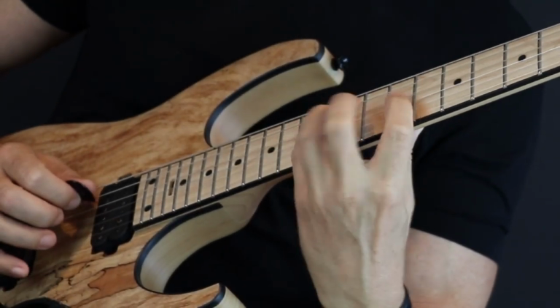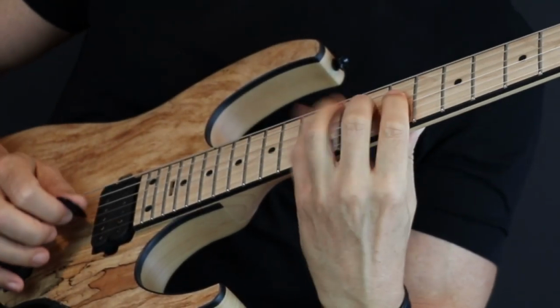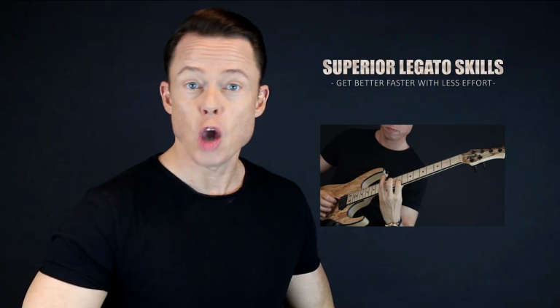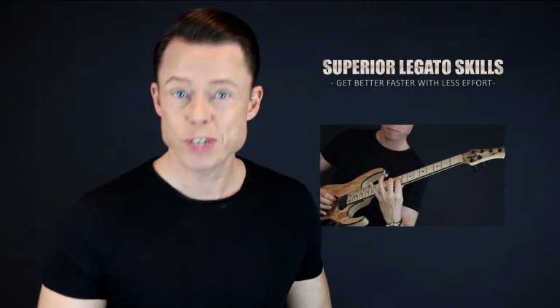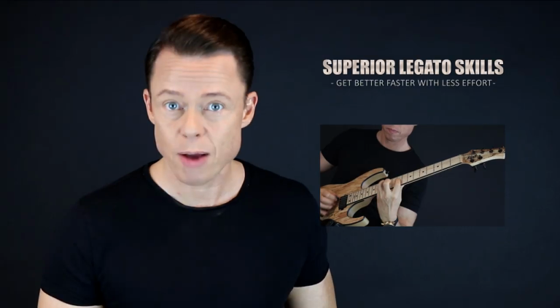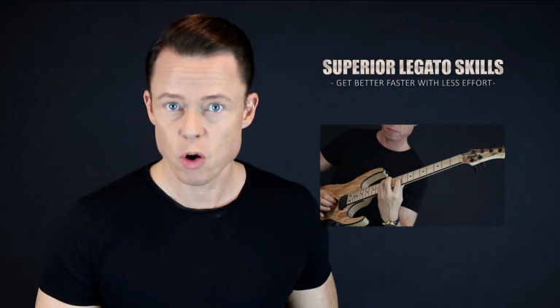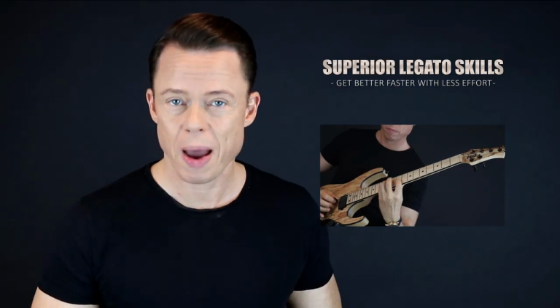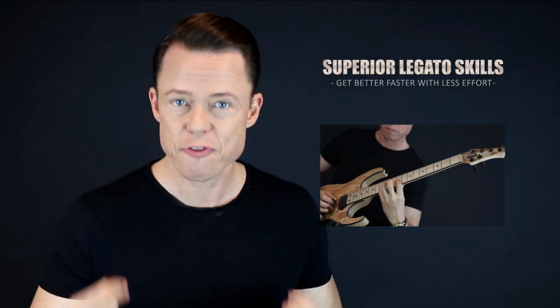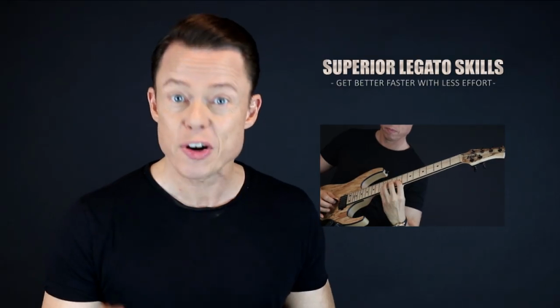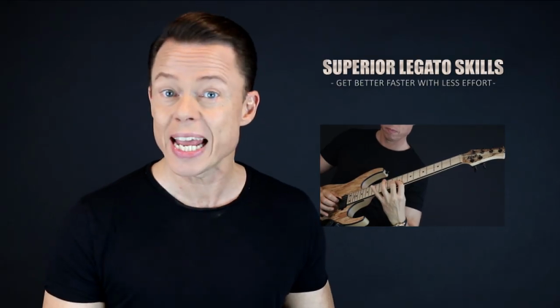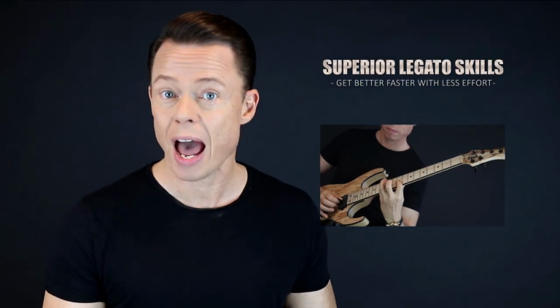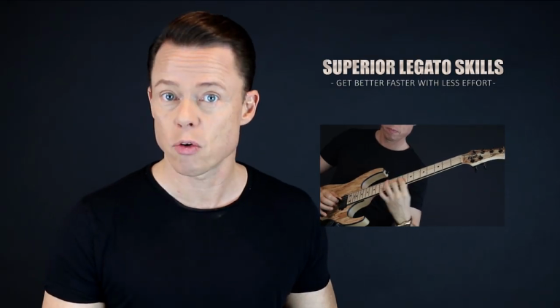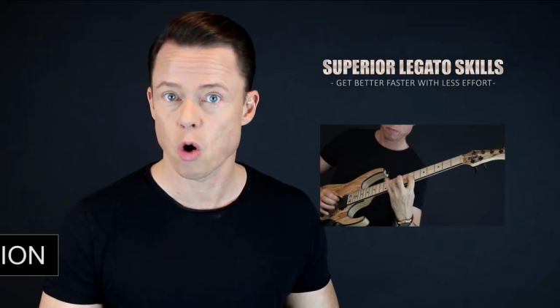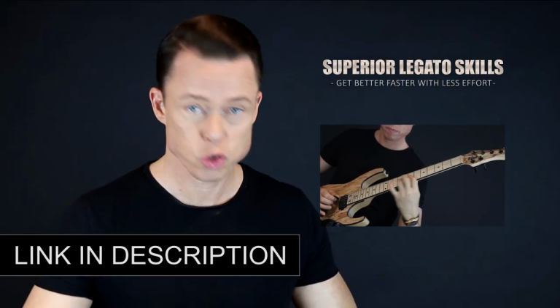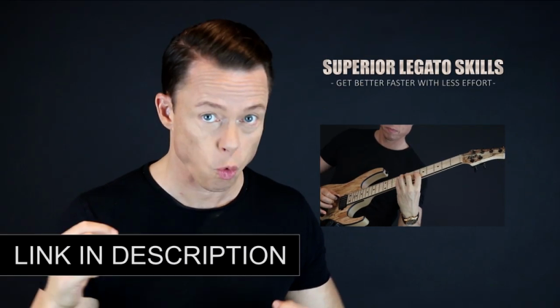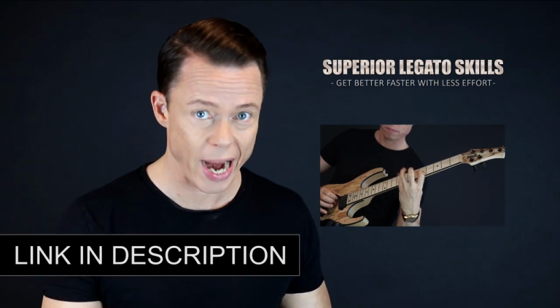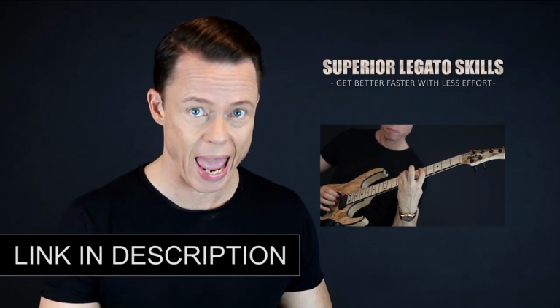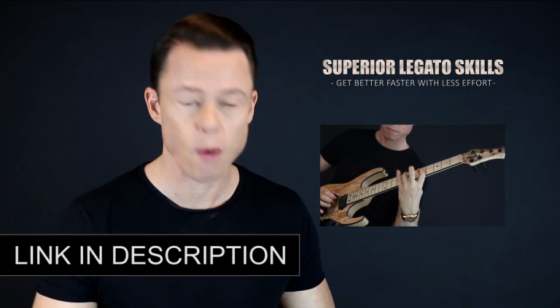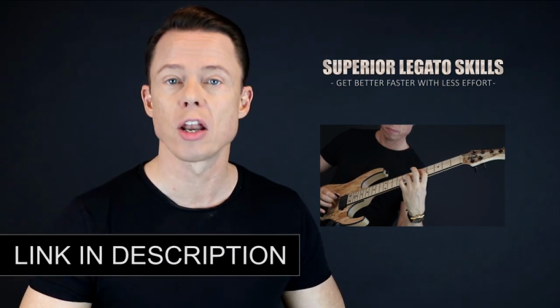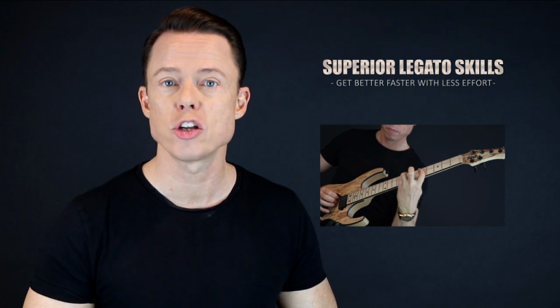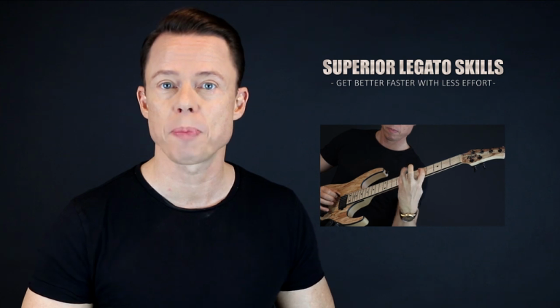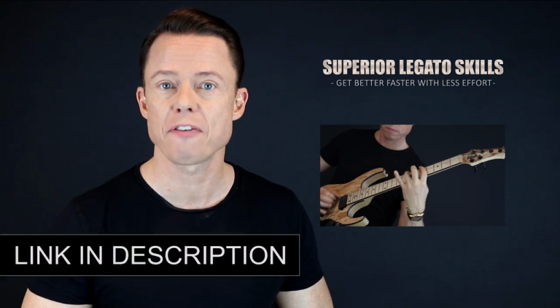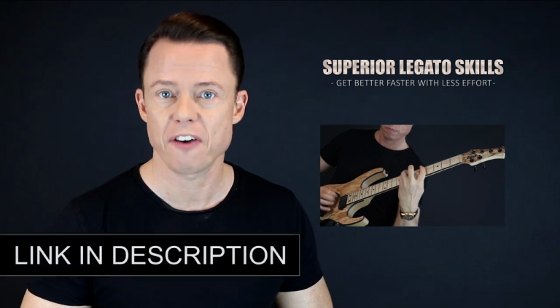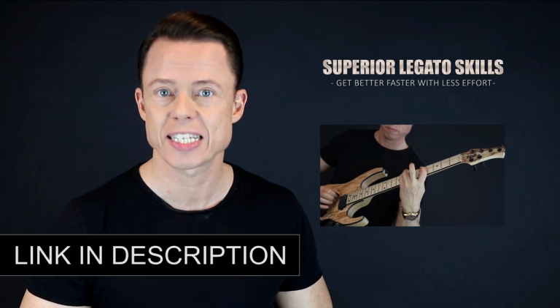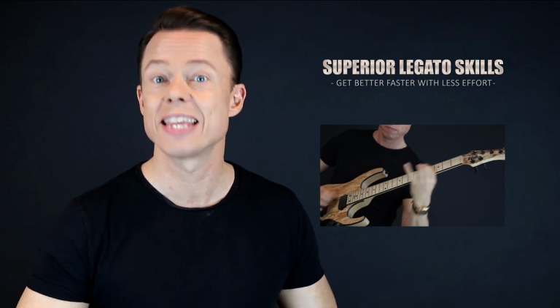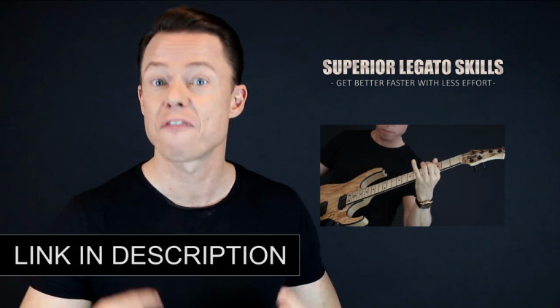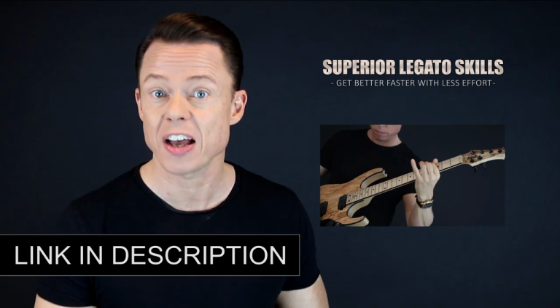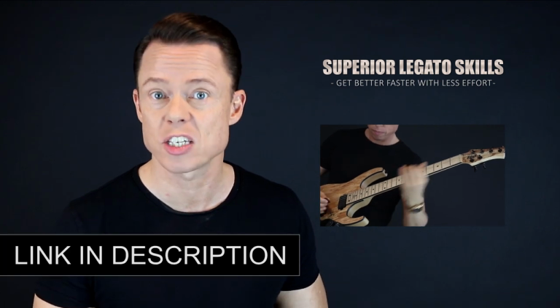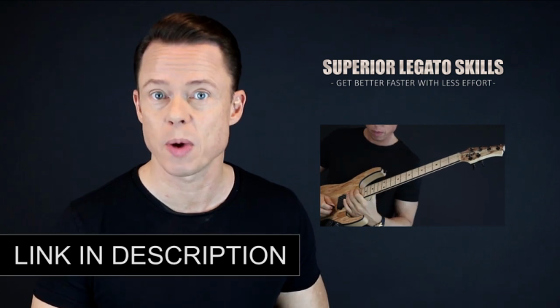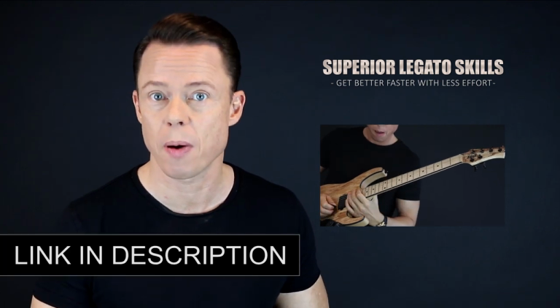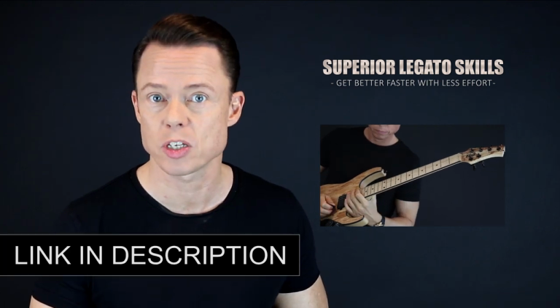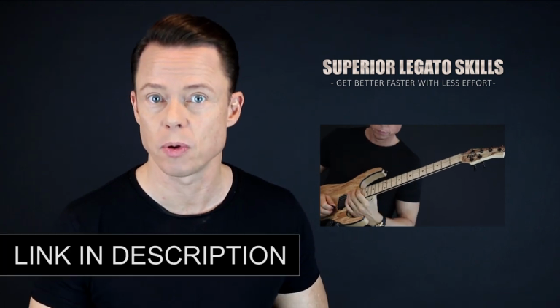Go download my free legato course right now and learn to play fast in the fastest way possible.